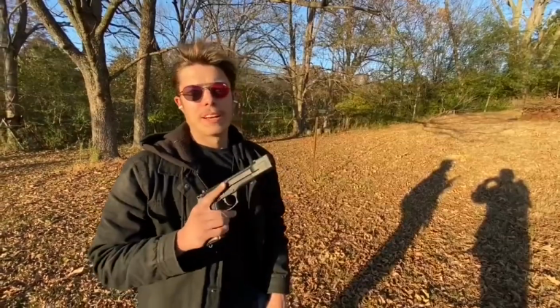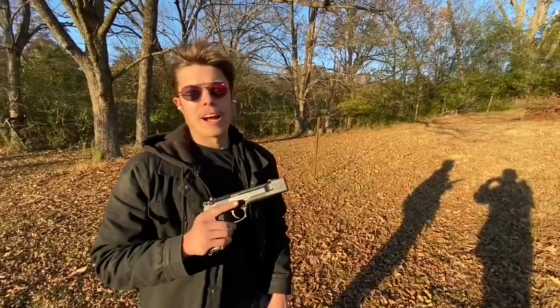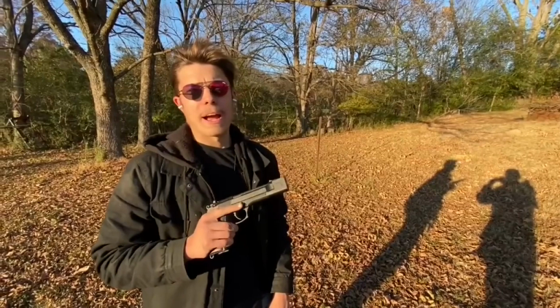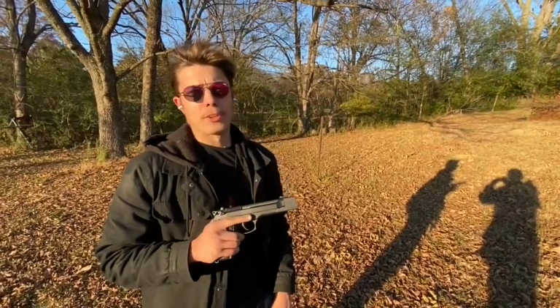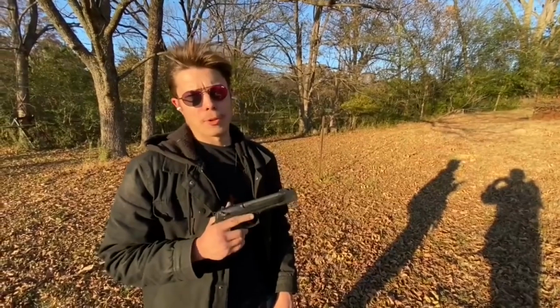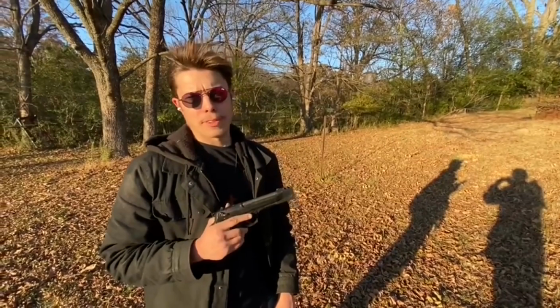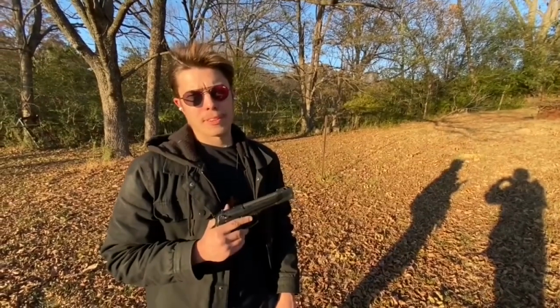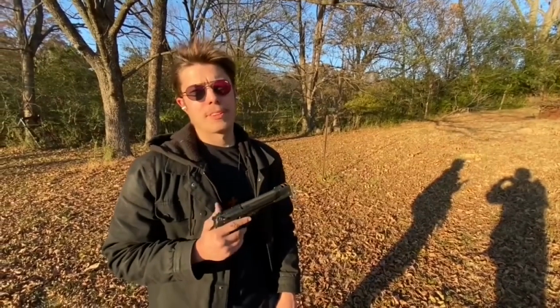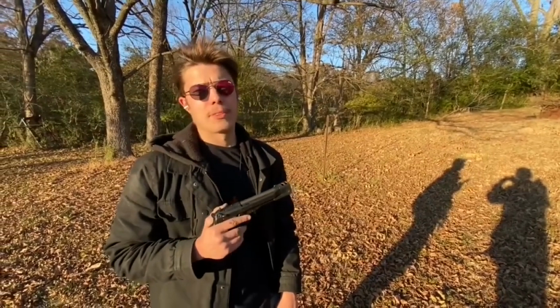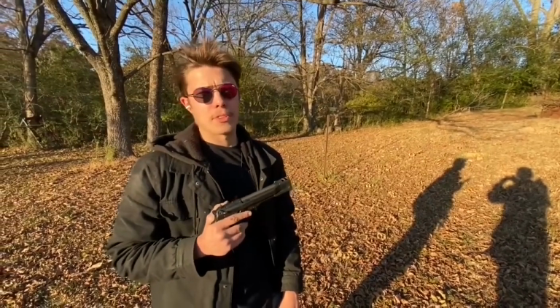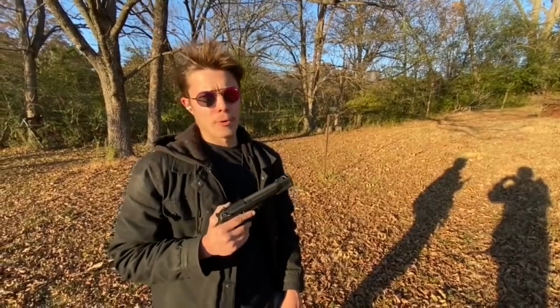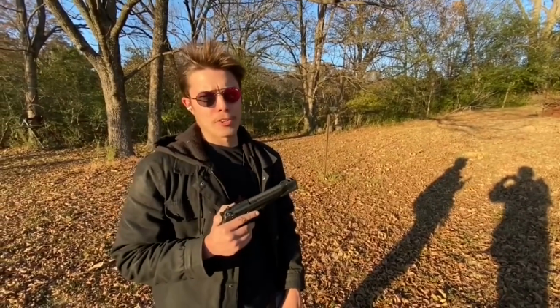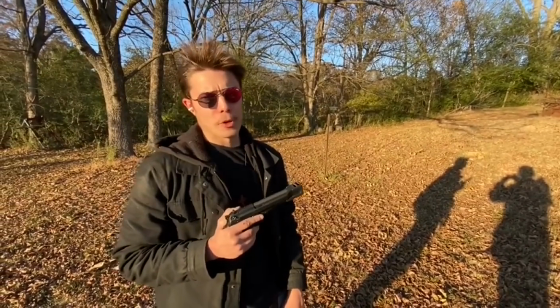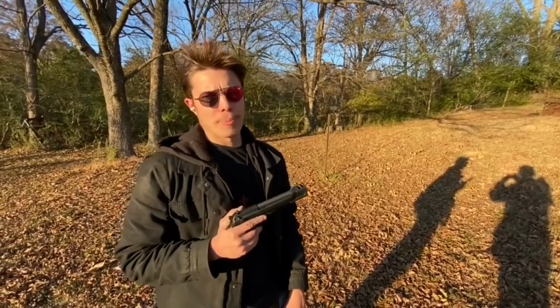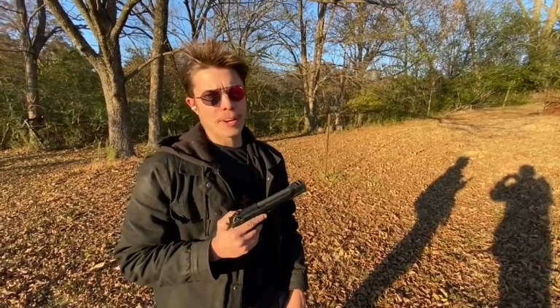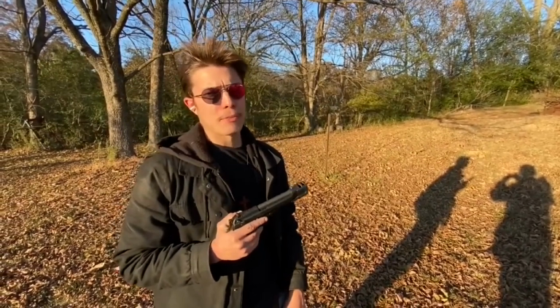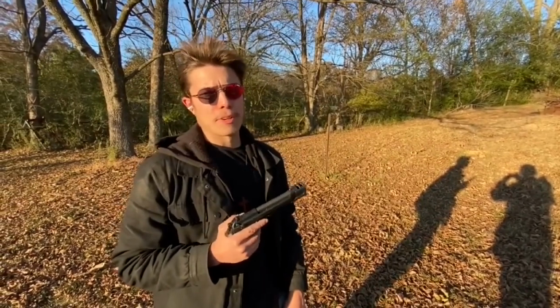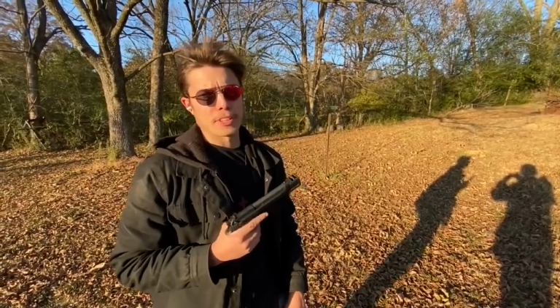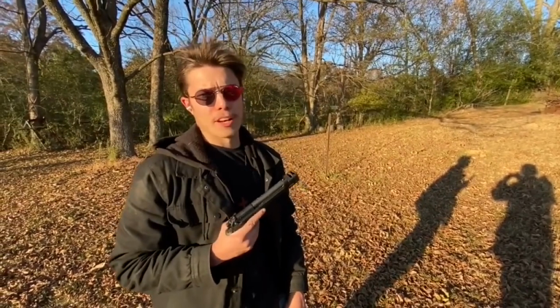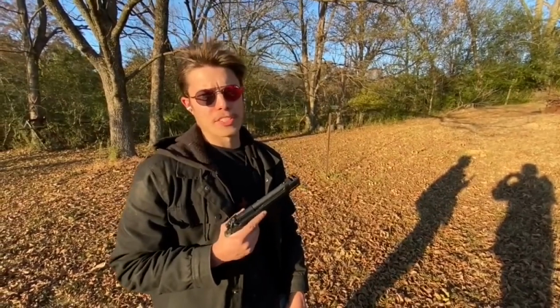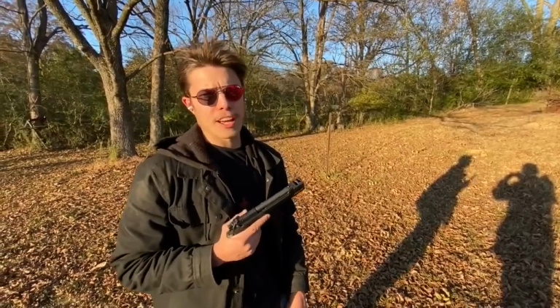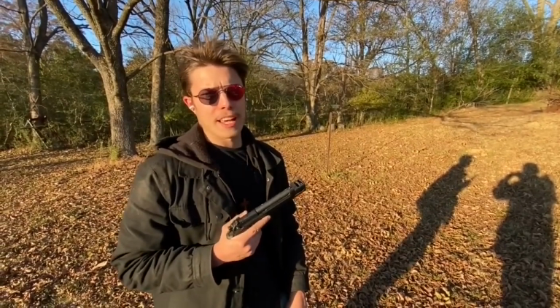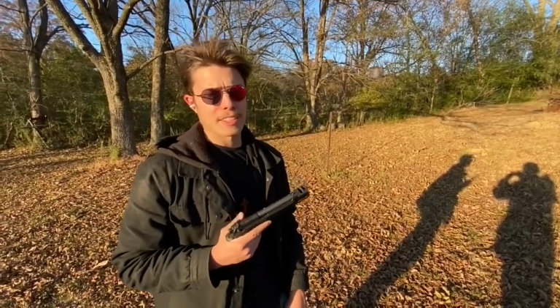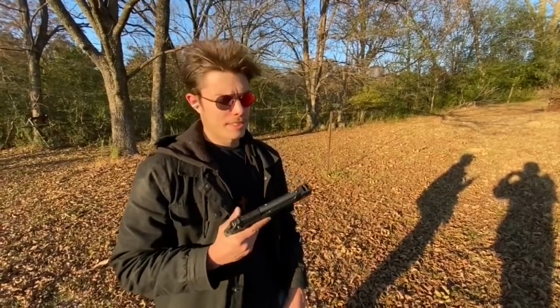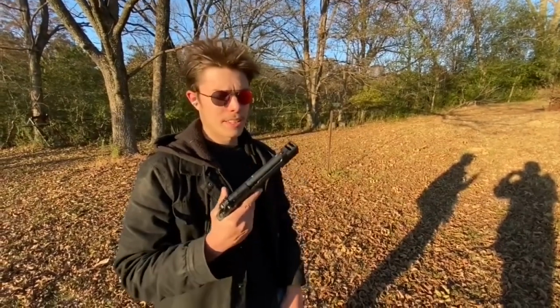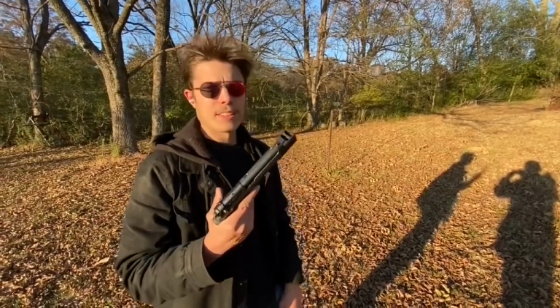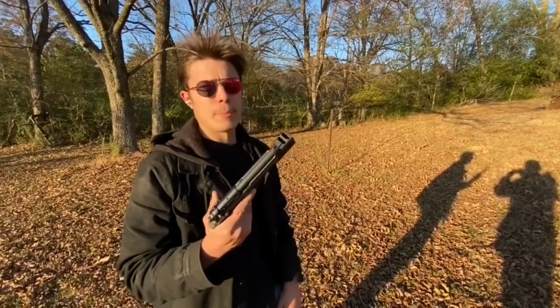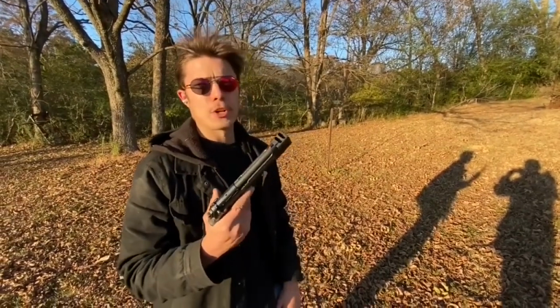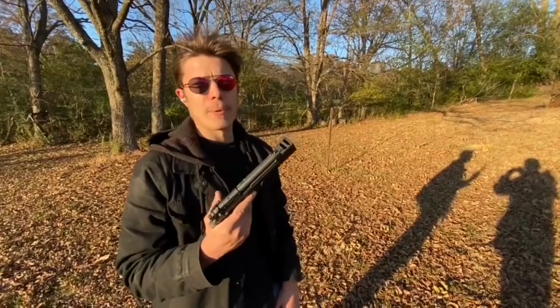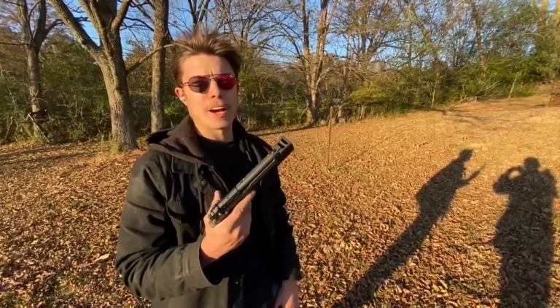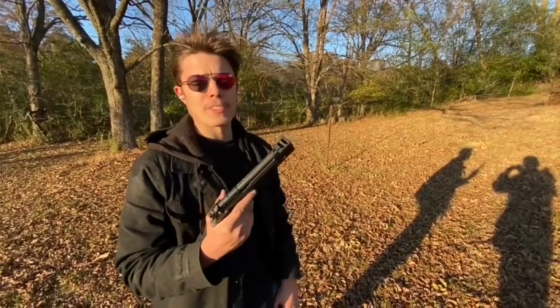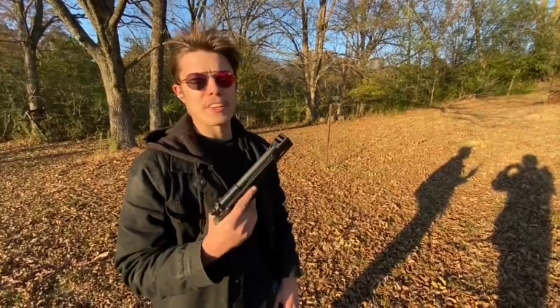I'm Alan Griffith, the owner and sole proprietor of GriffithGuns.net. Let me show you my compensators.